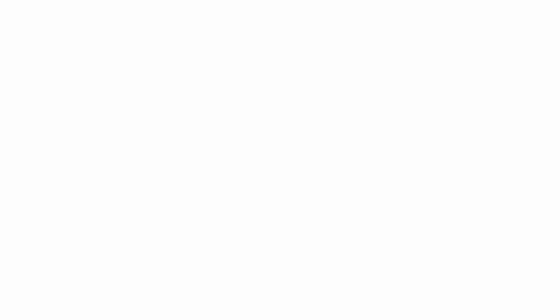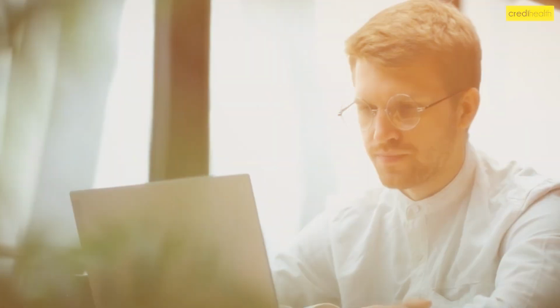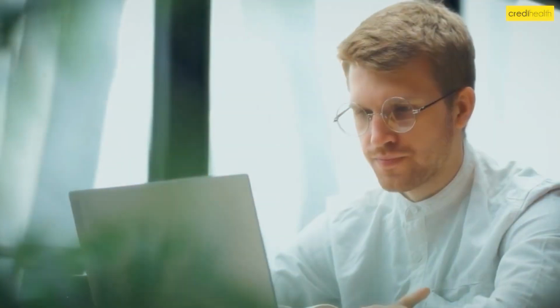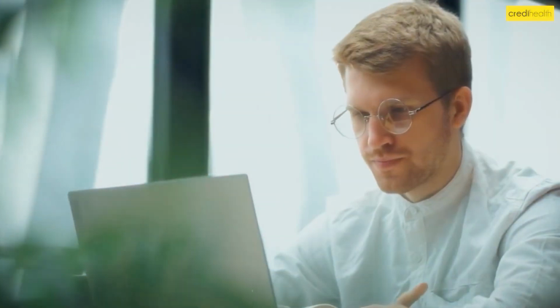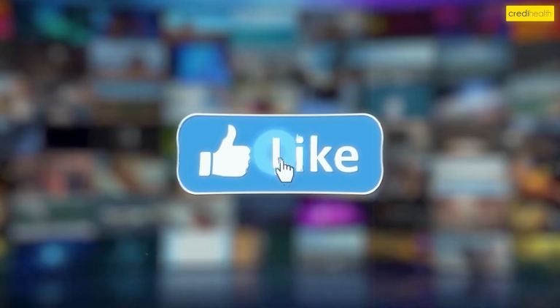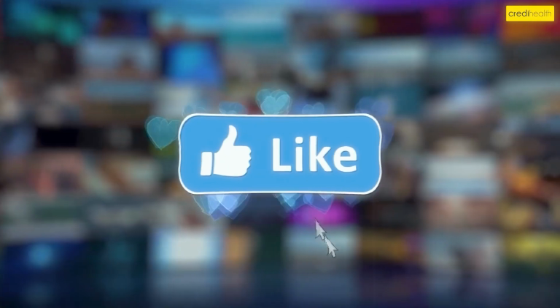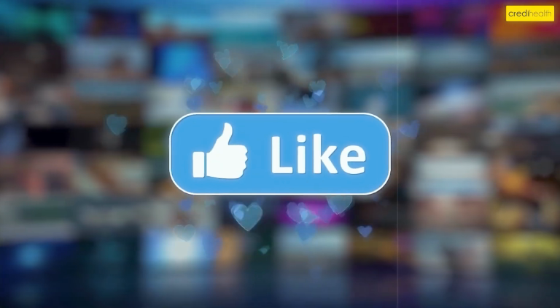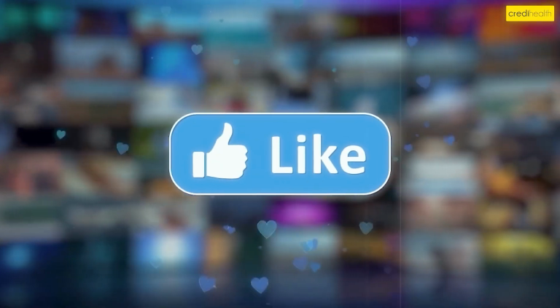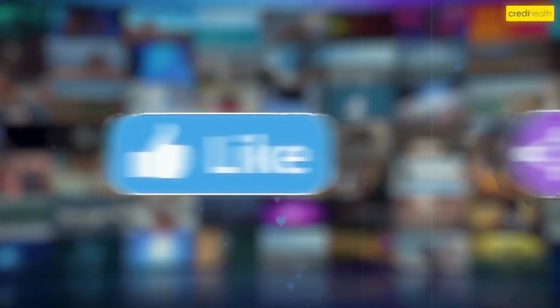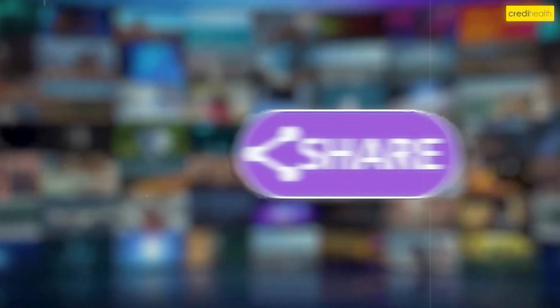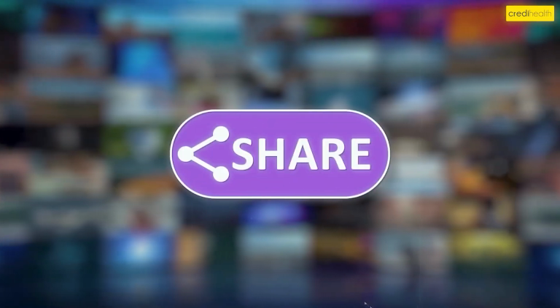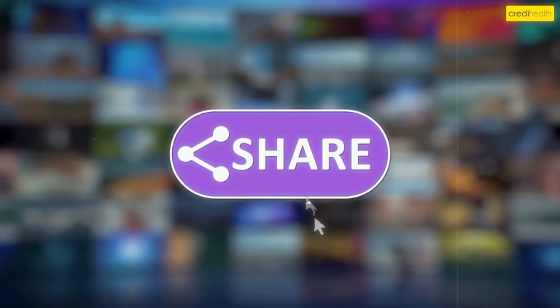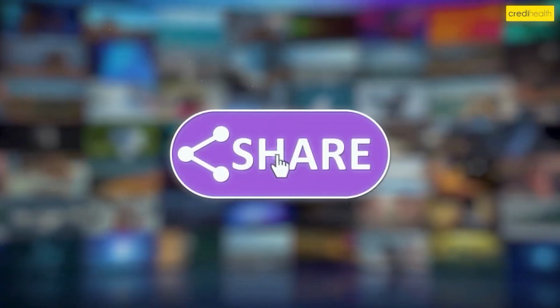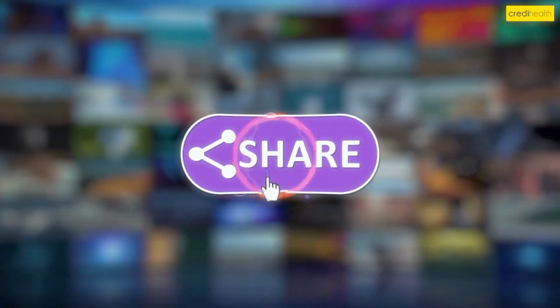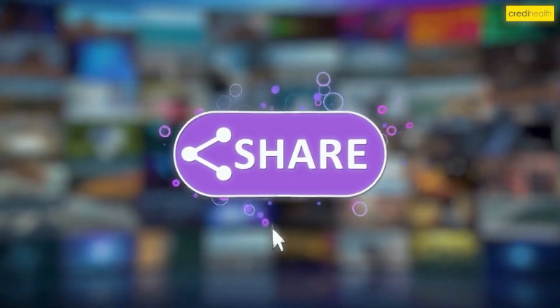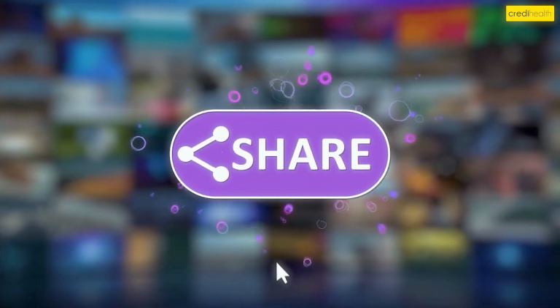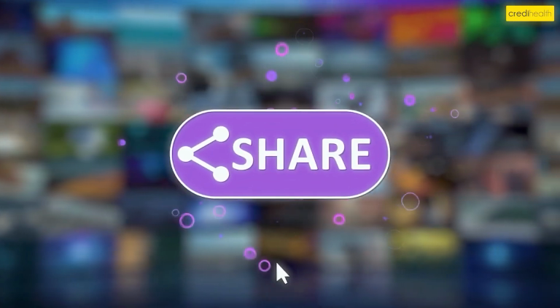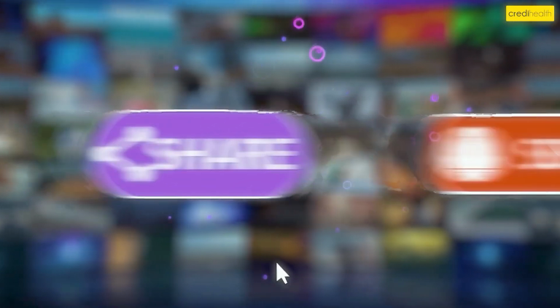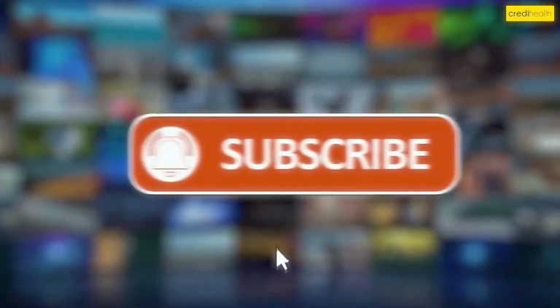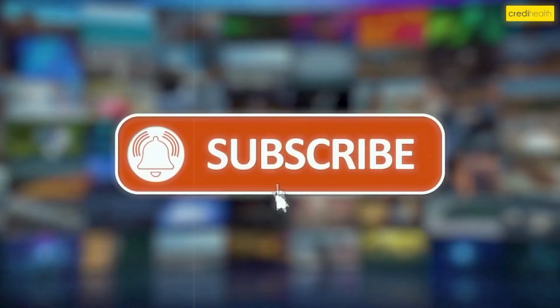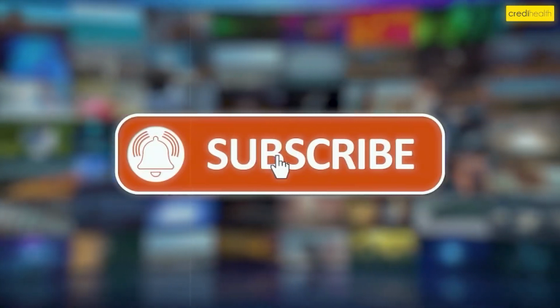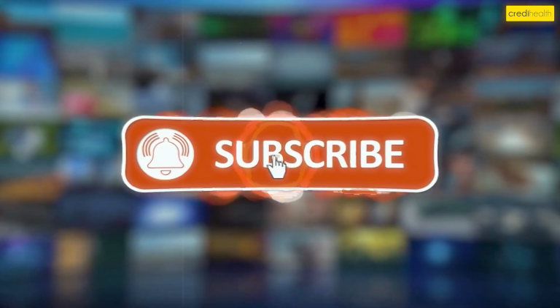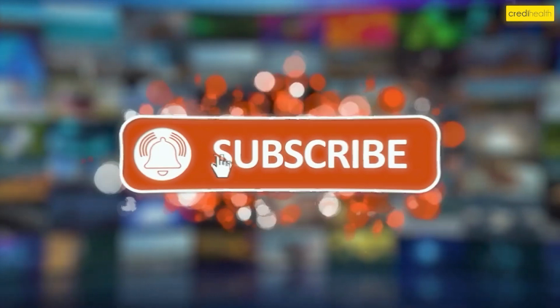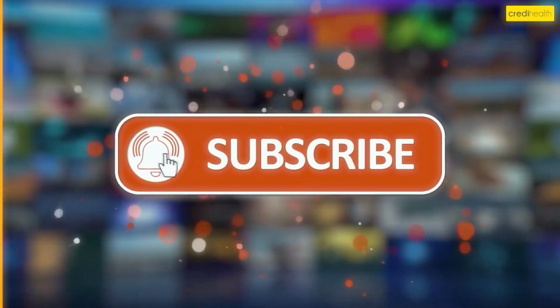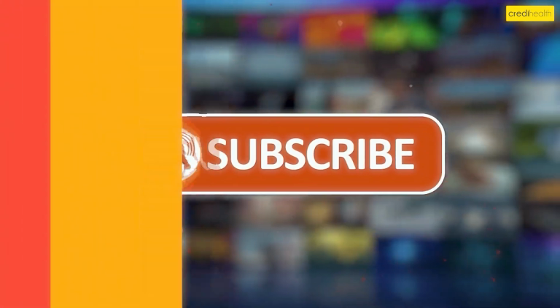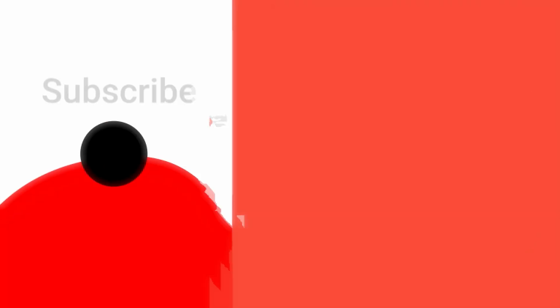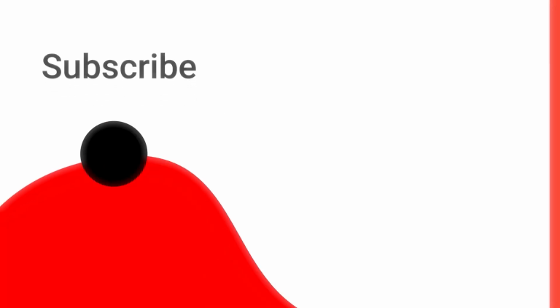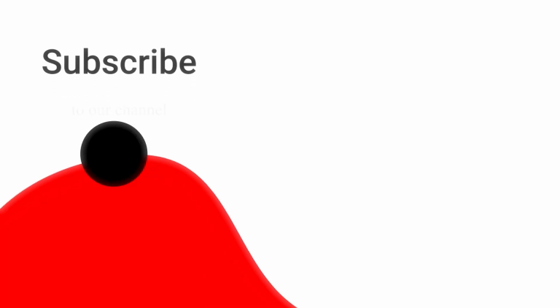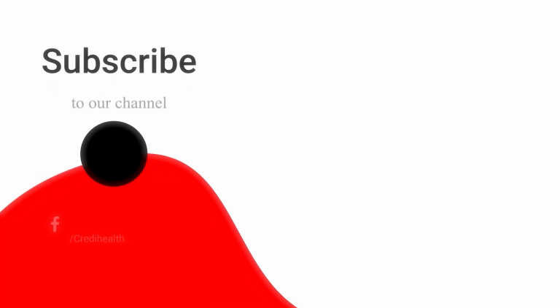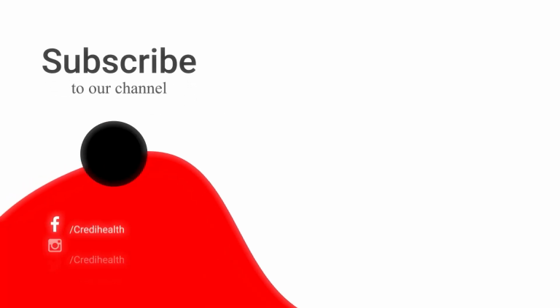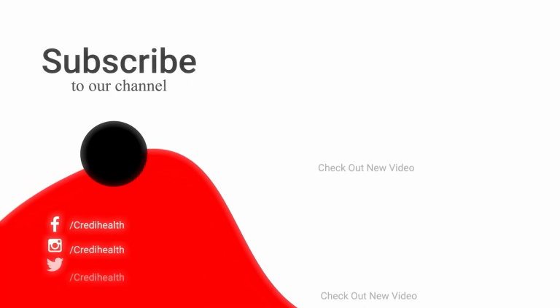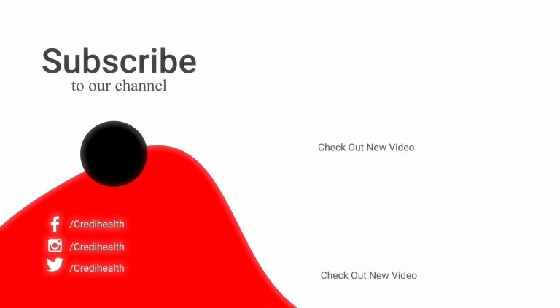That is all for today. Hope you liked this video. Please do like, share, and subscribe to our channel. Thank you for watching.